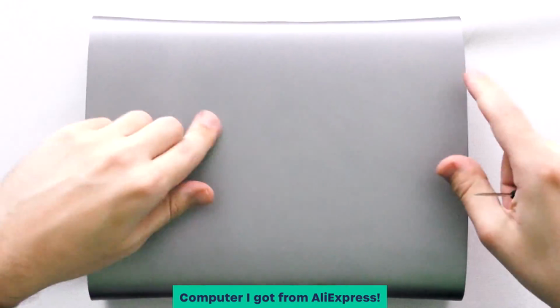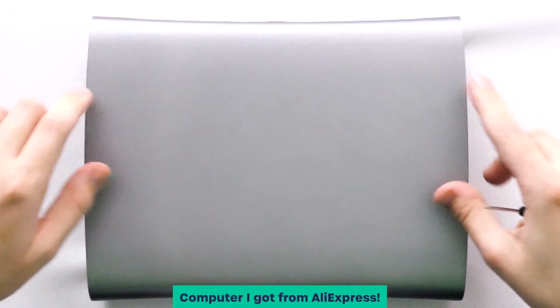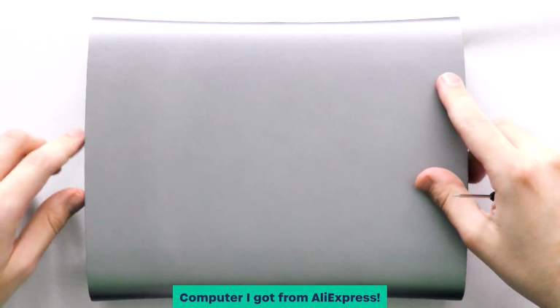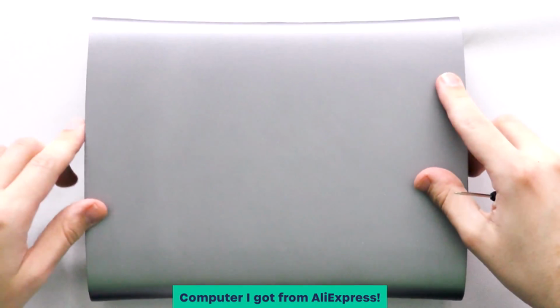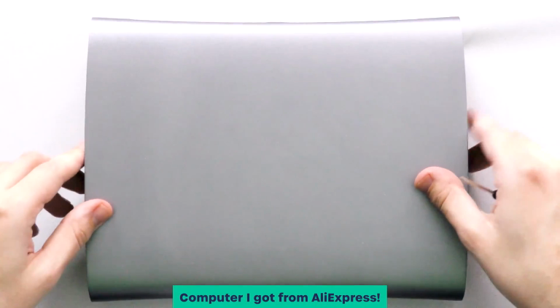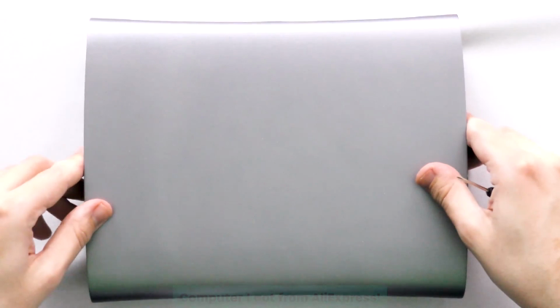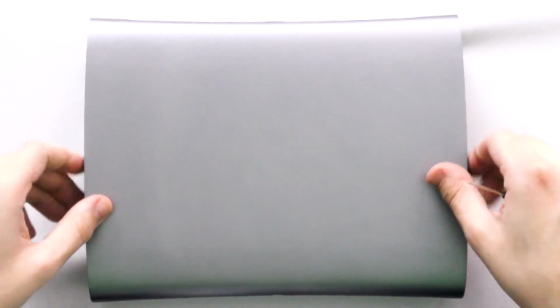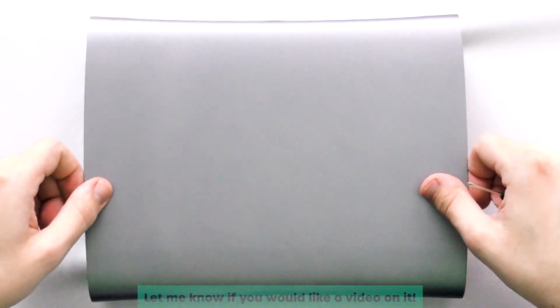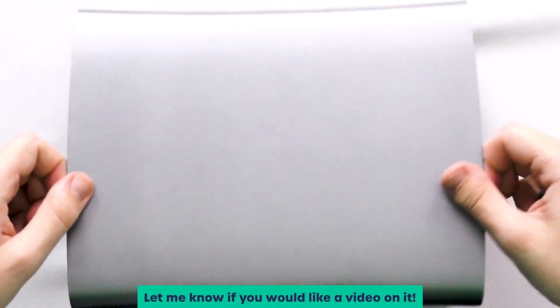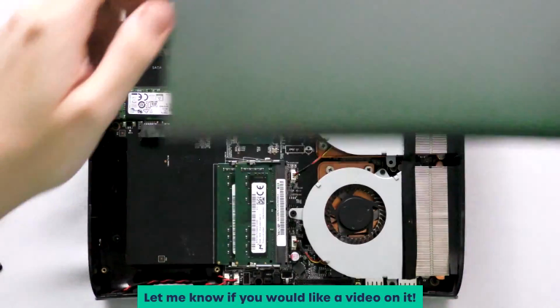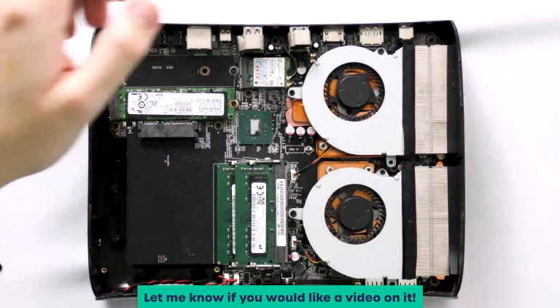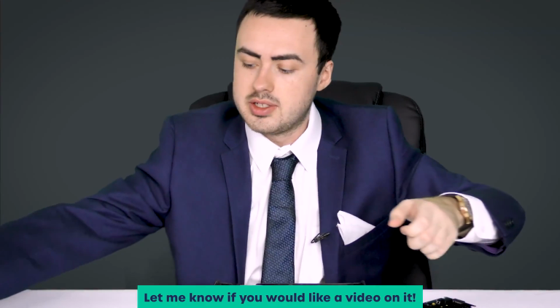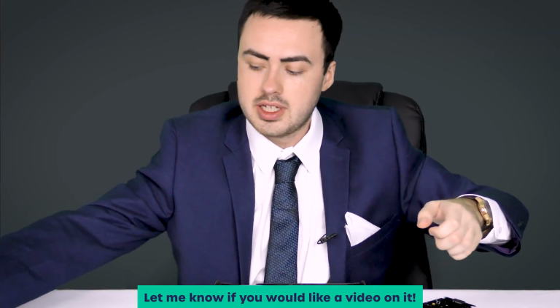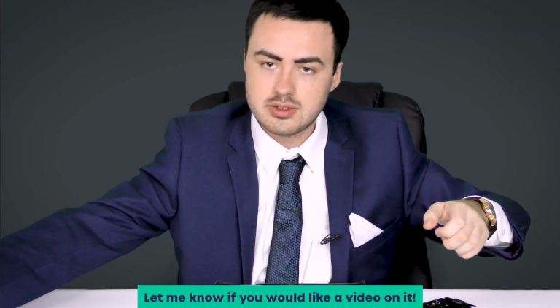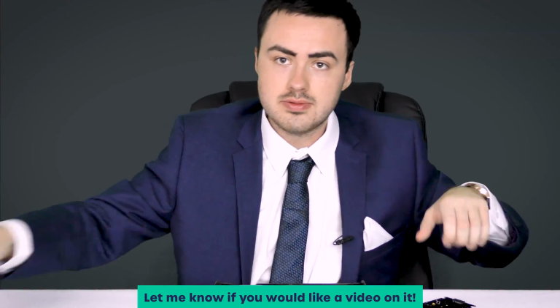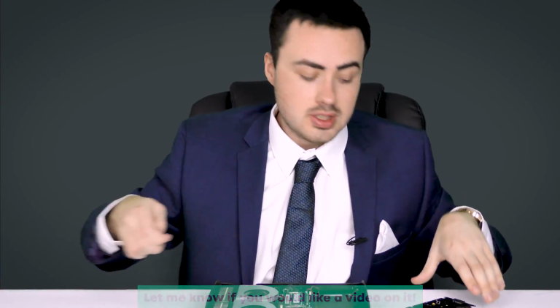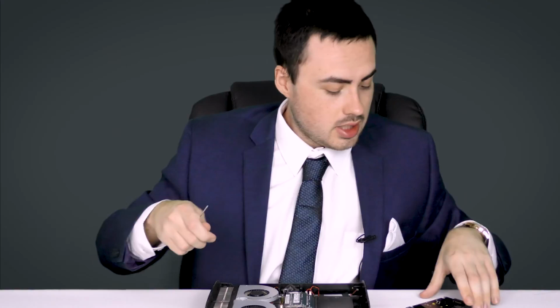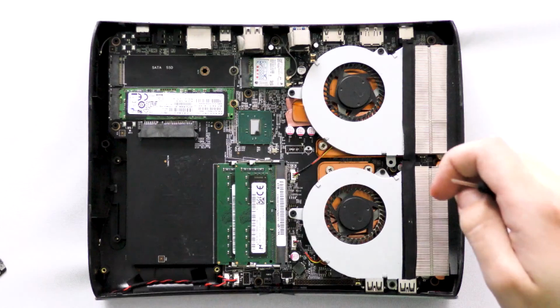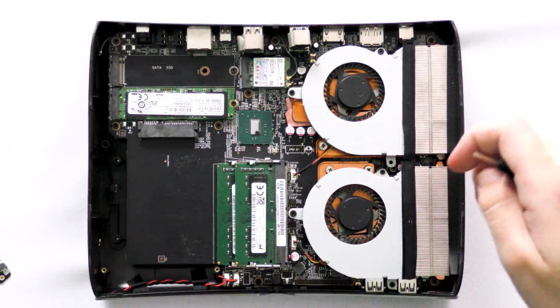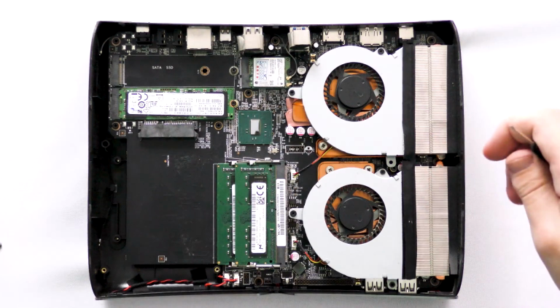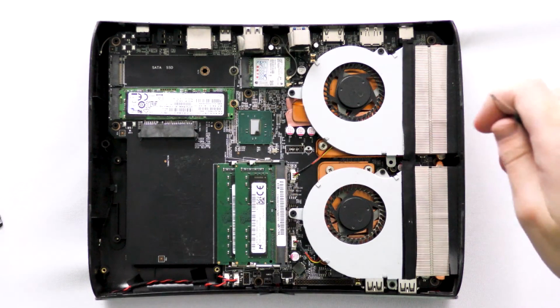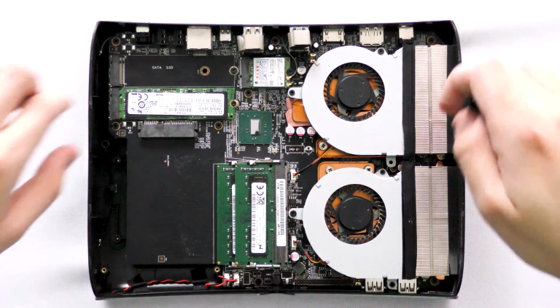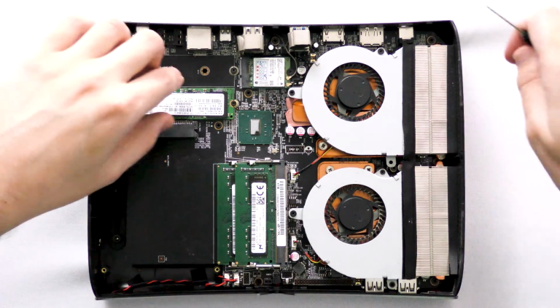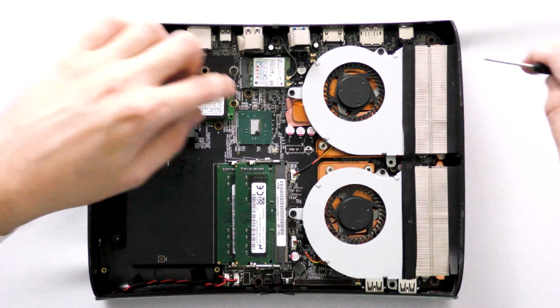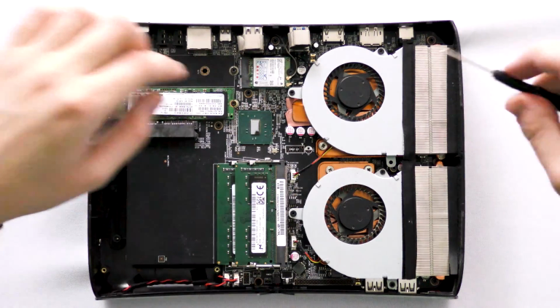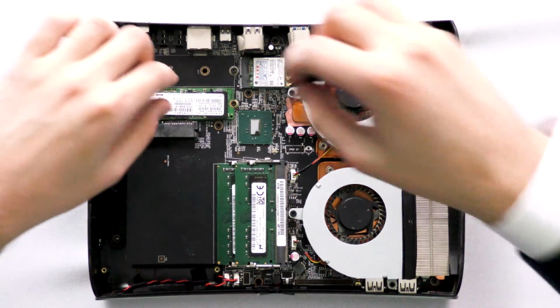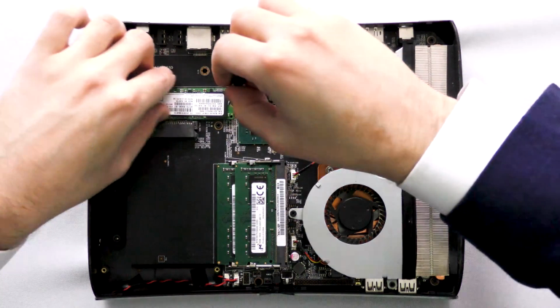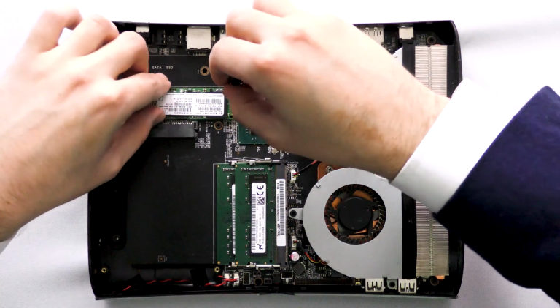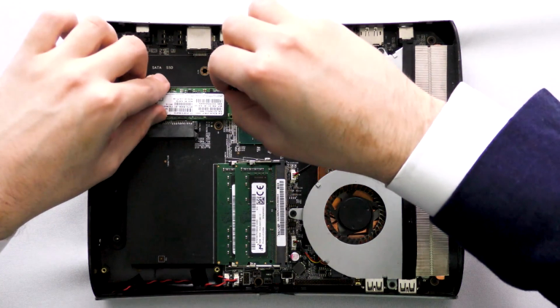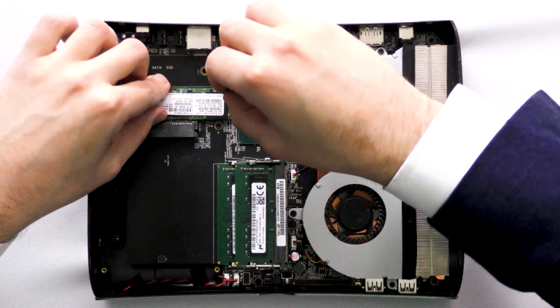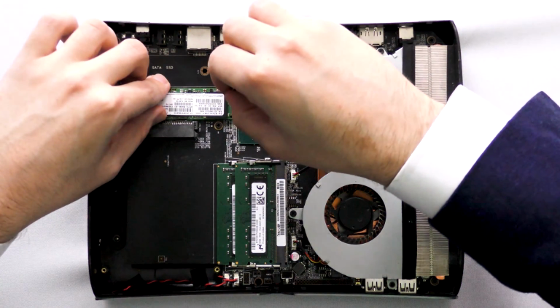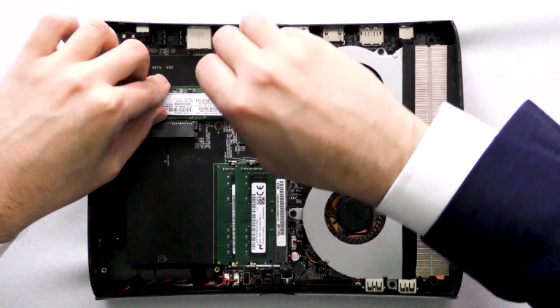This is the computer that I'm going to be working on. Let's go ahead and take that off. As you can see, we have an M2 SSD right here.